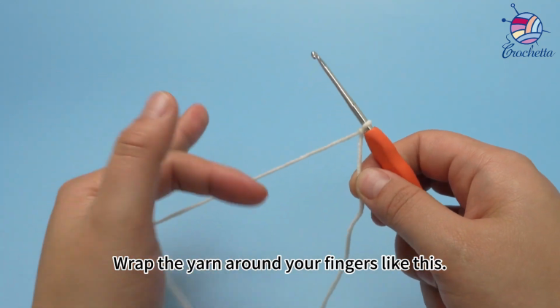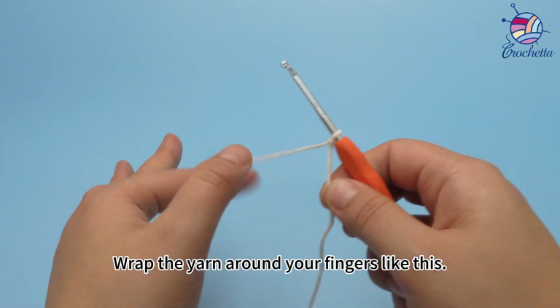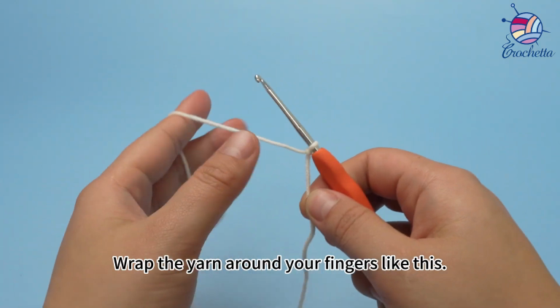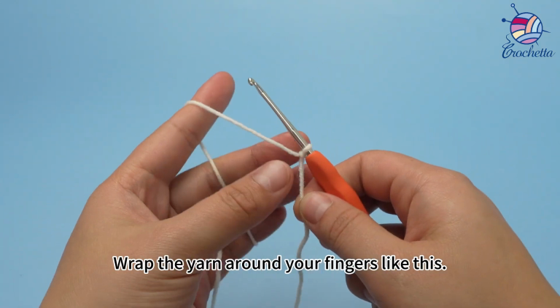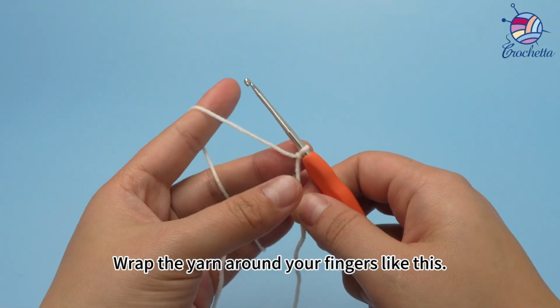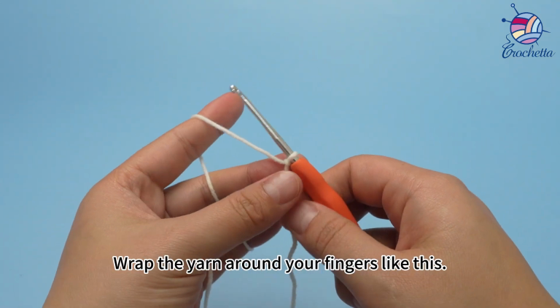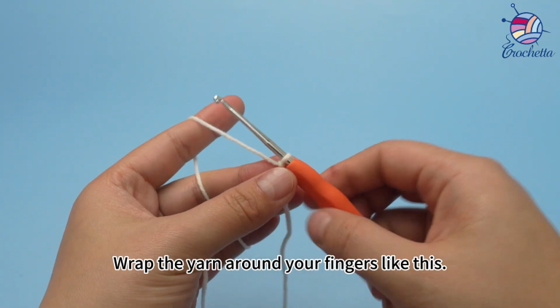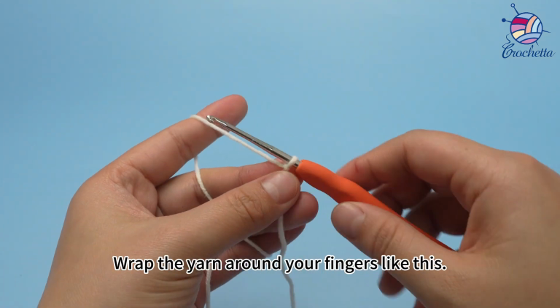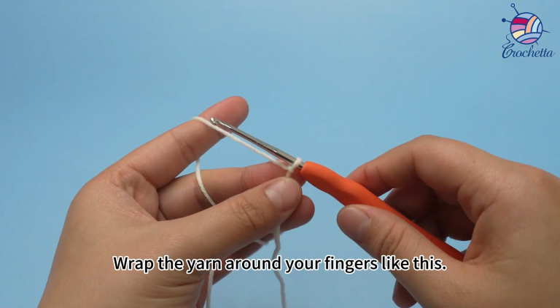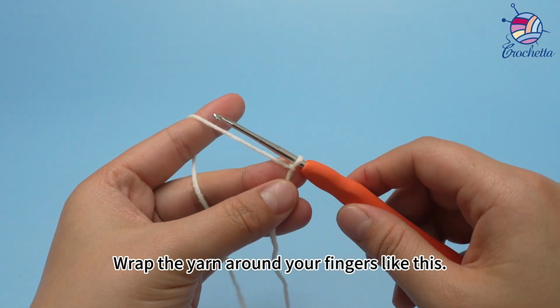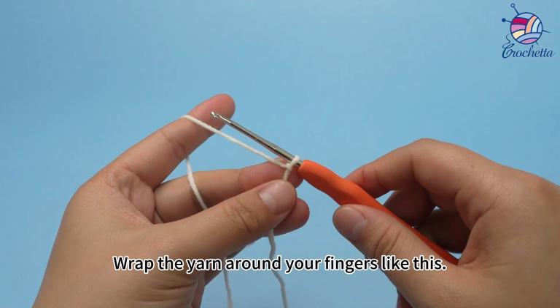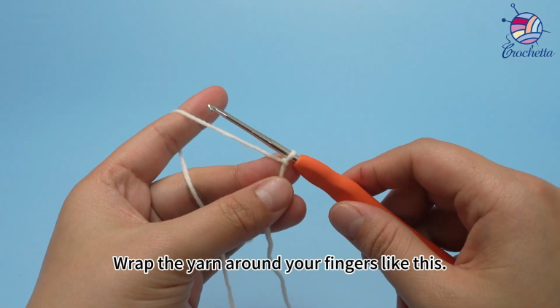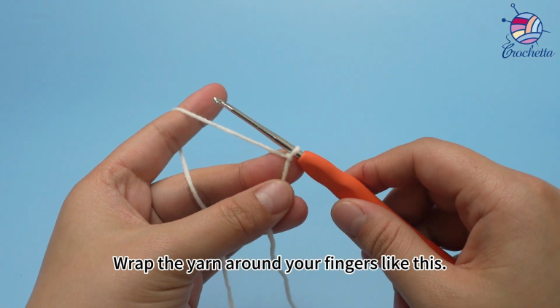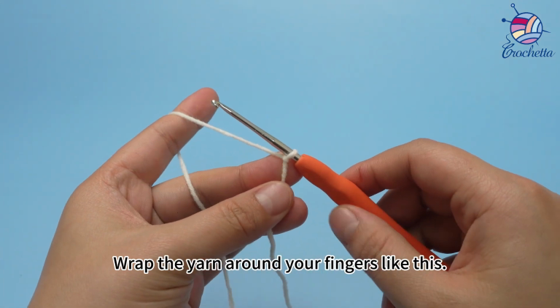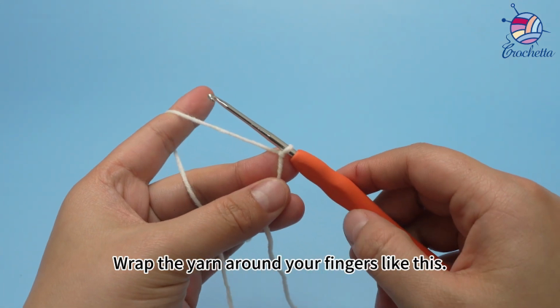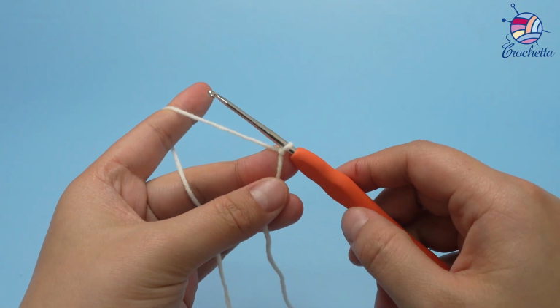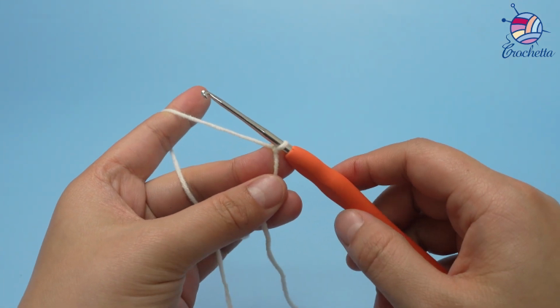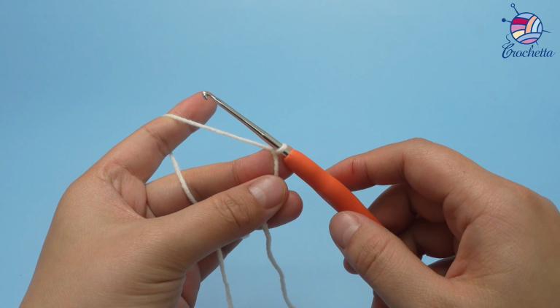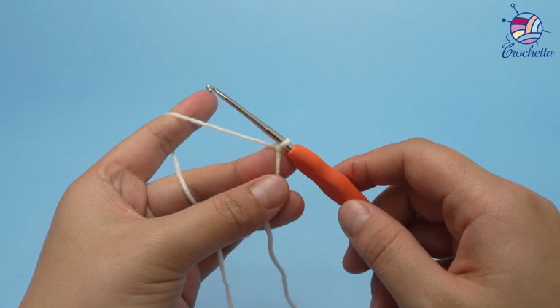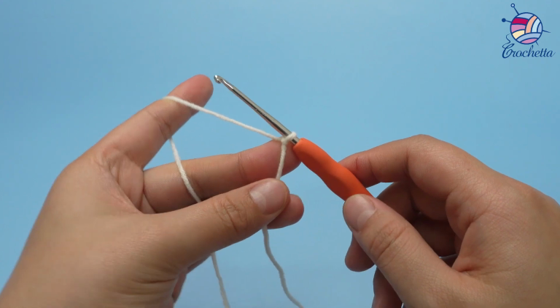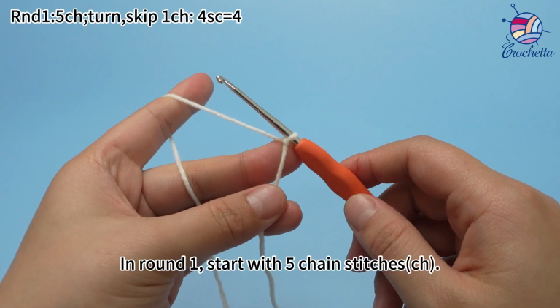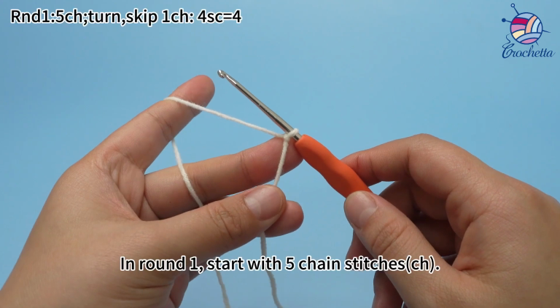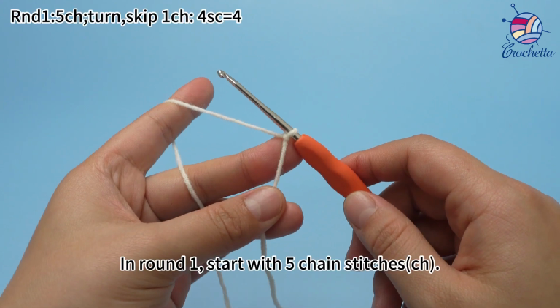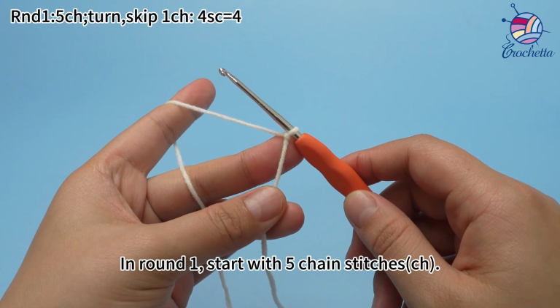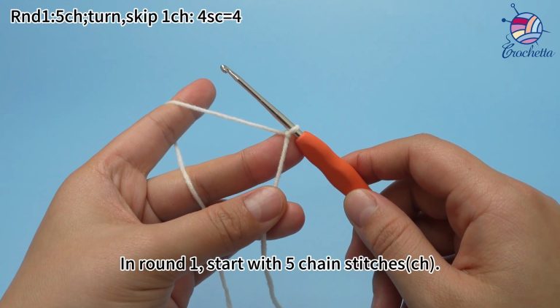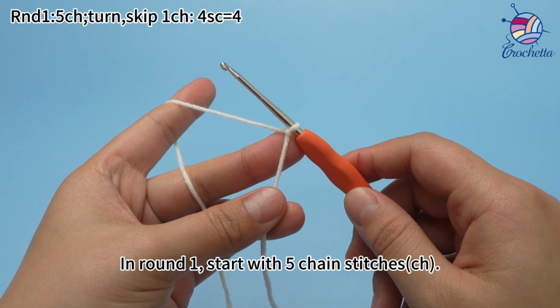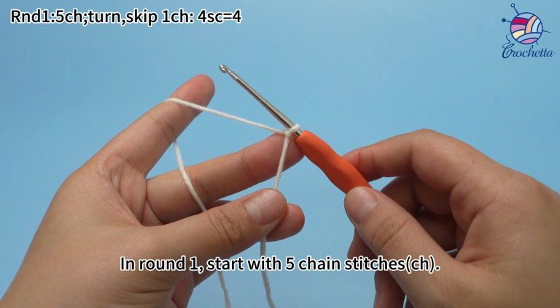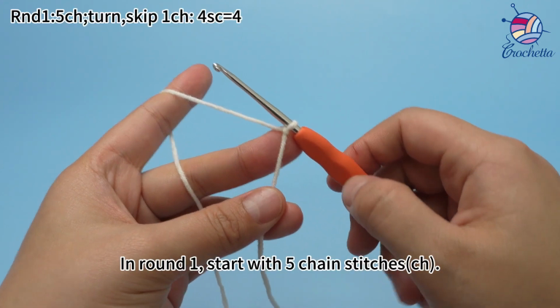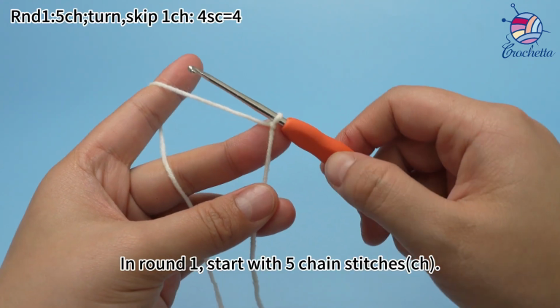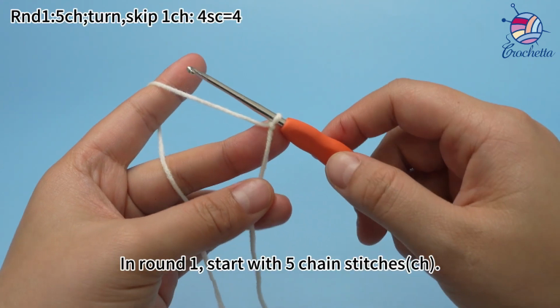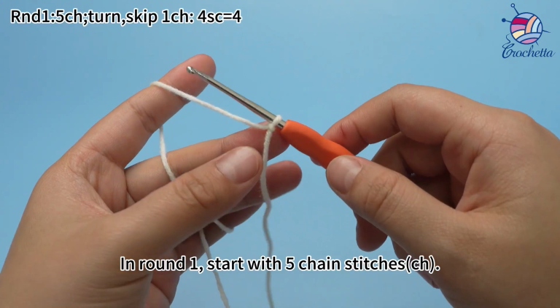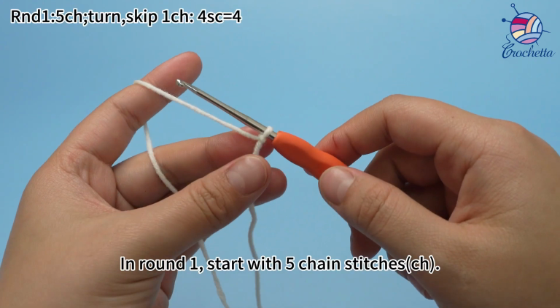Wrap the yarn around your fingers like this. In round 1, start with 5 chain stitches.